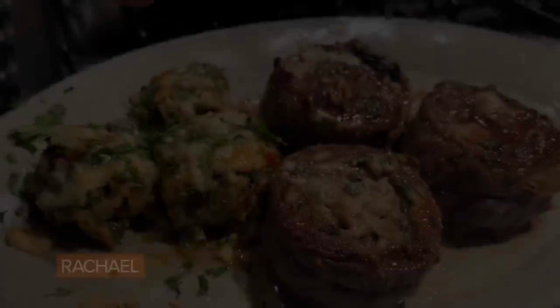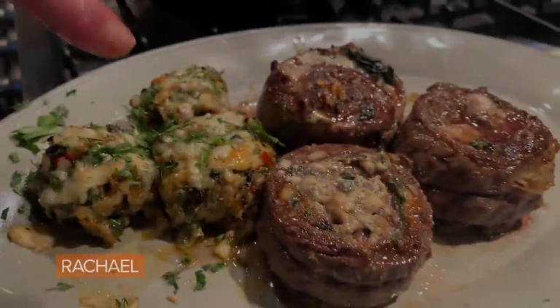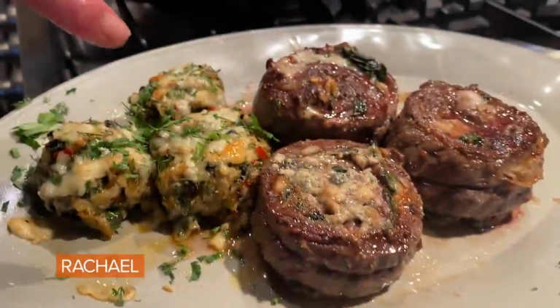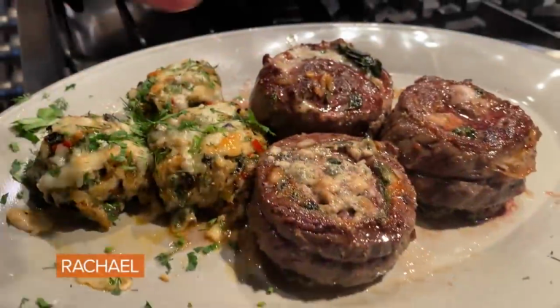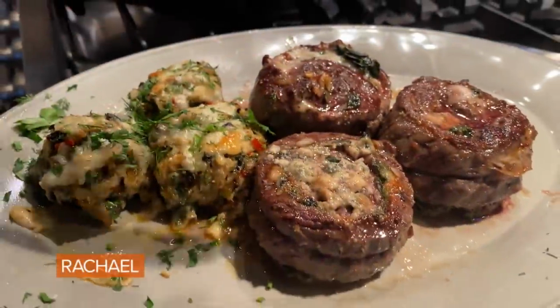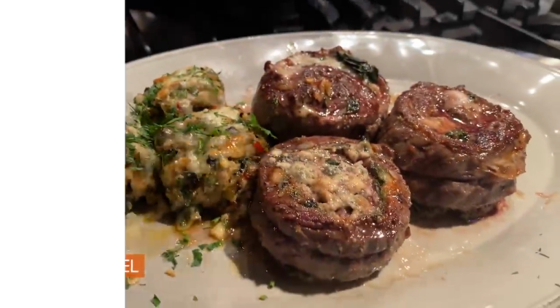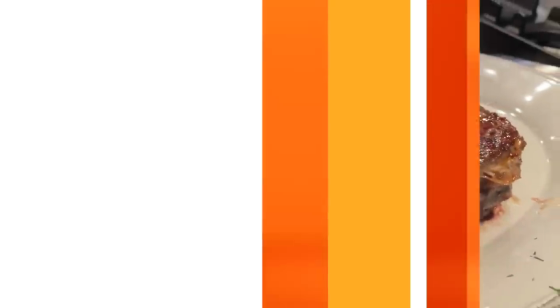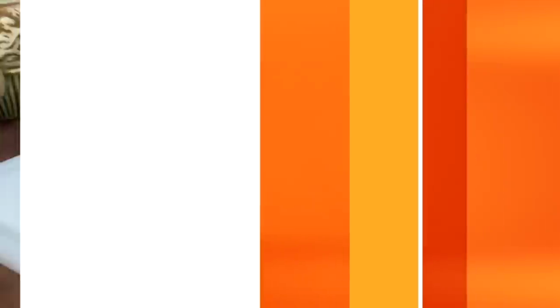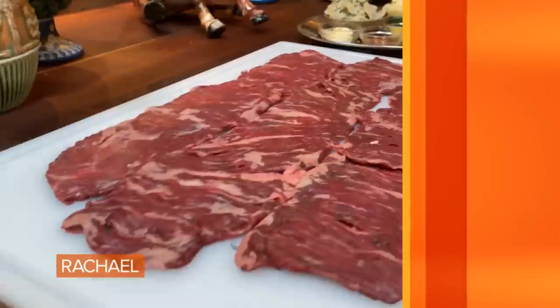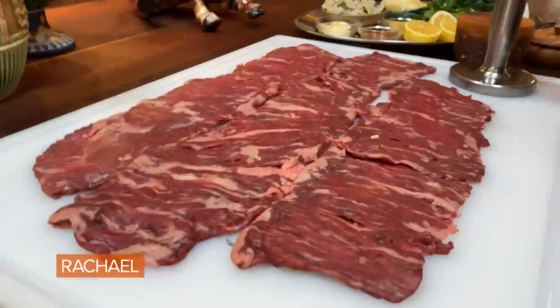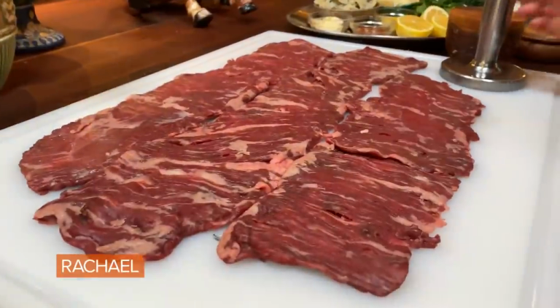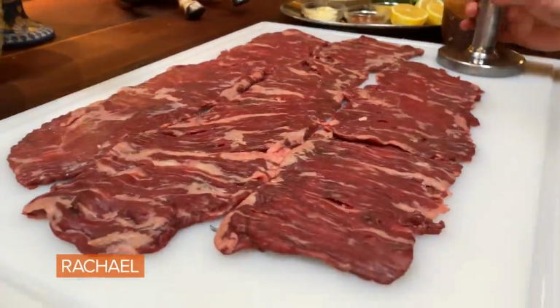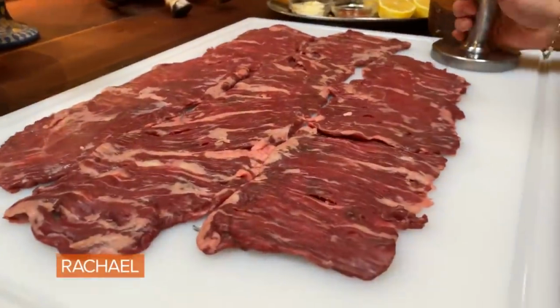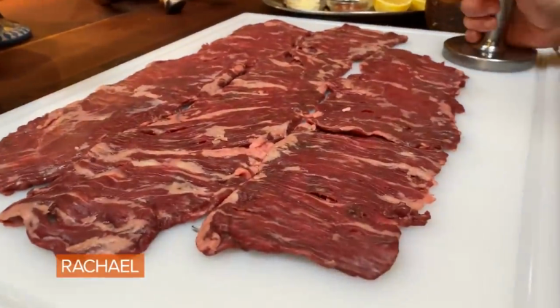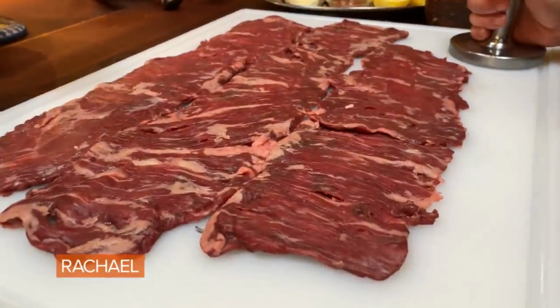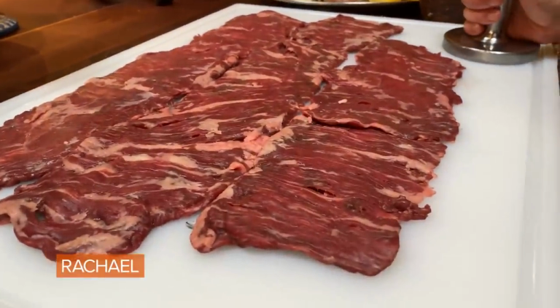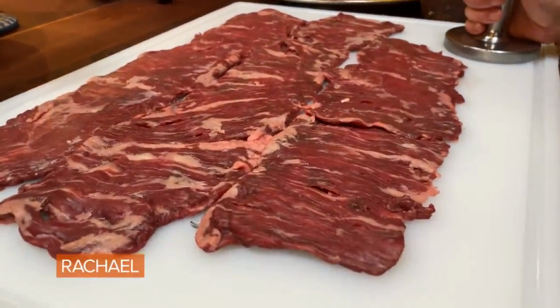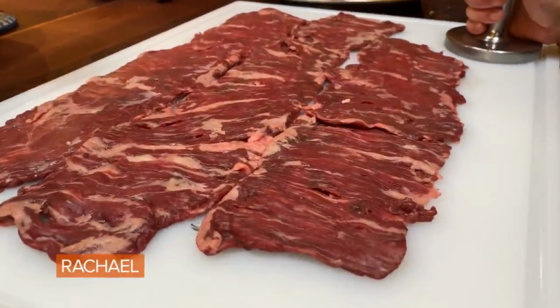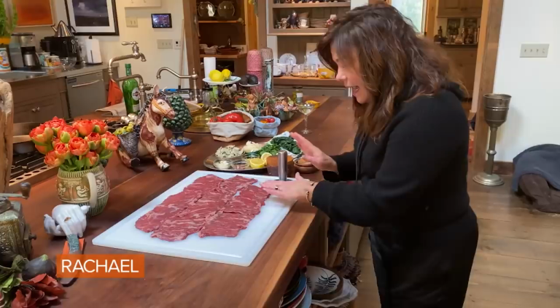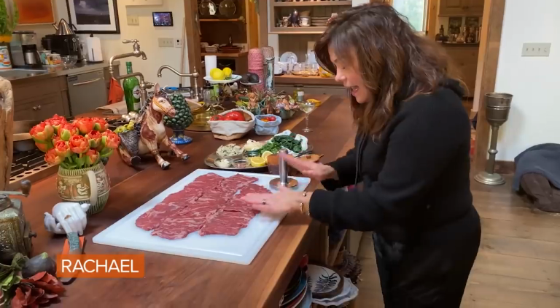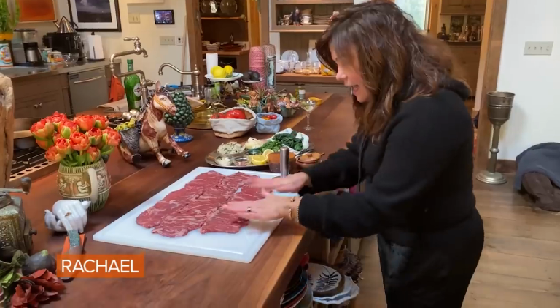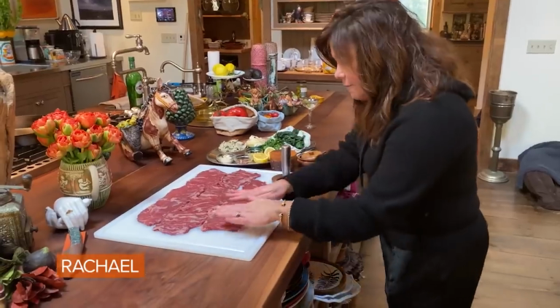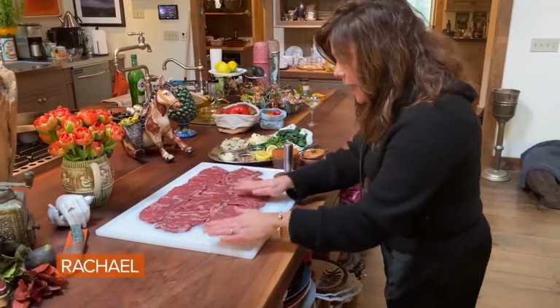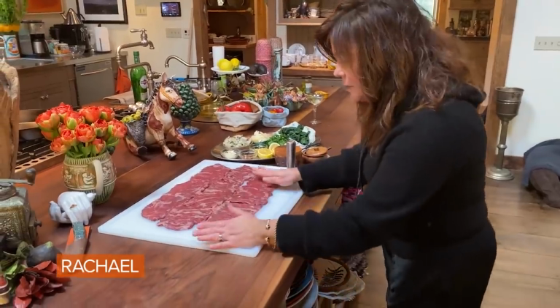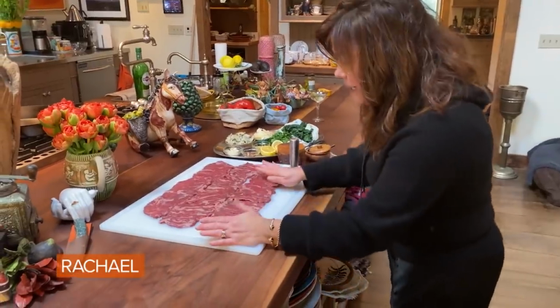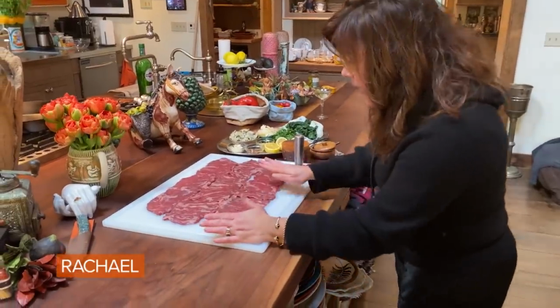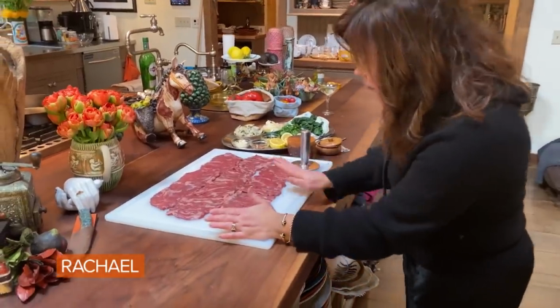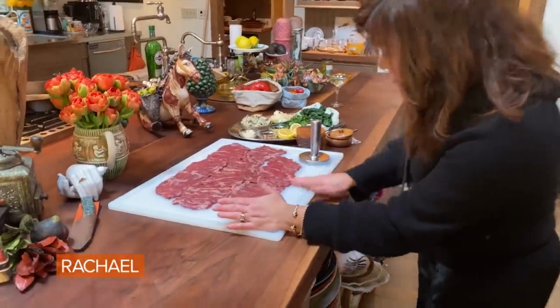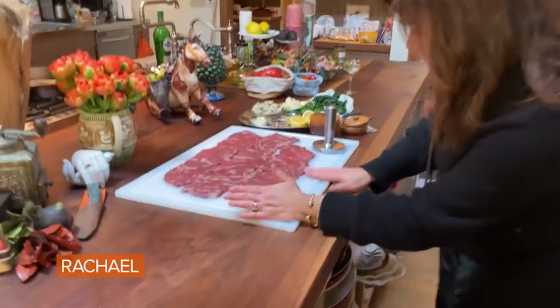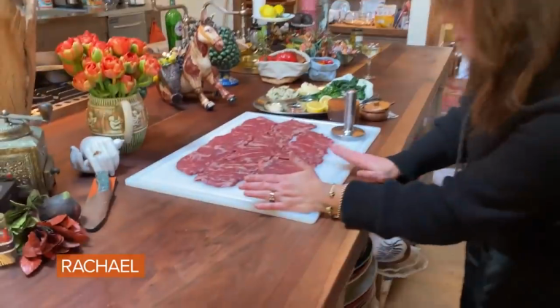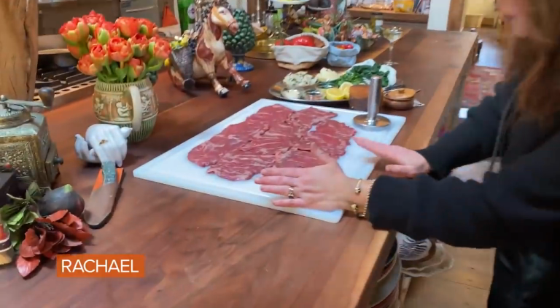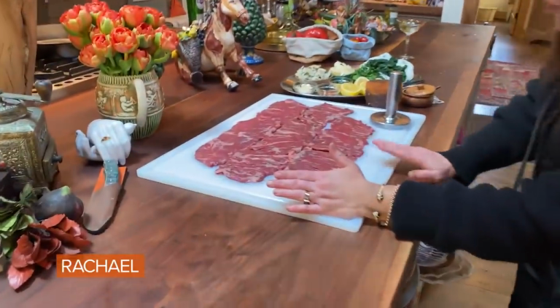Pinwheel steaks. So these are skirt steaks — I've pounded out my skirts.